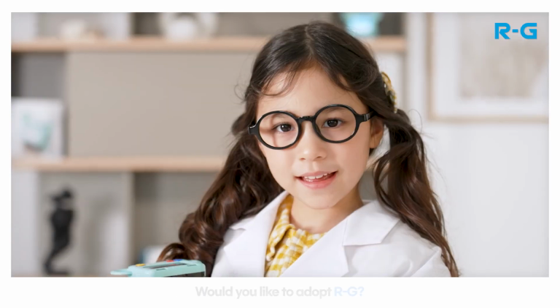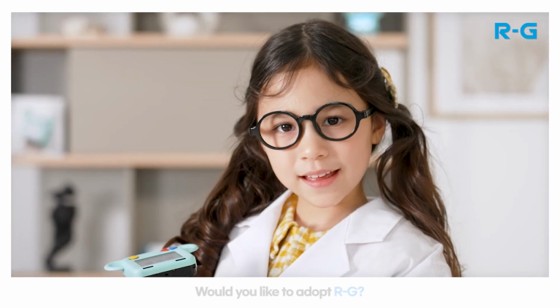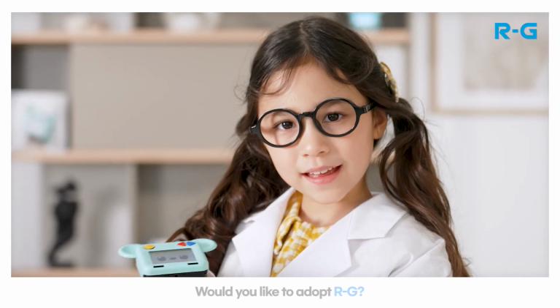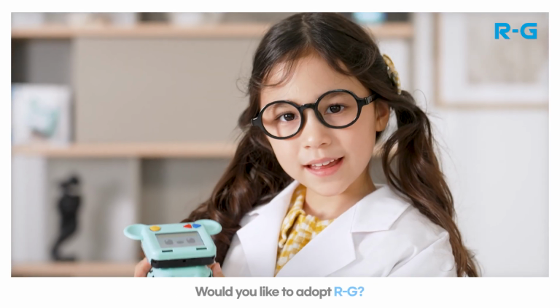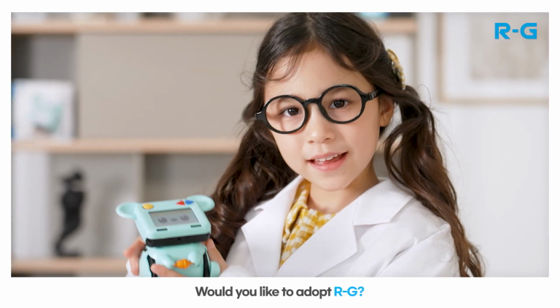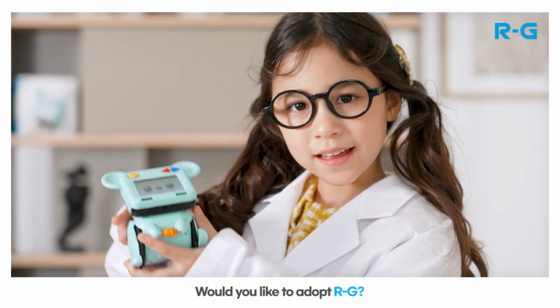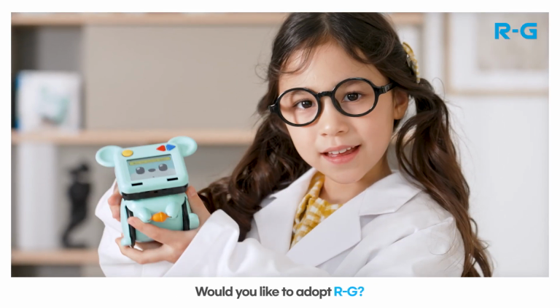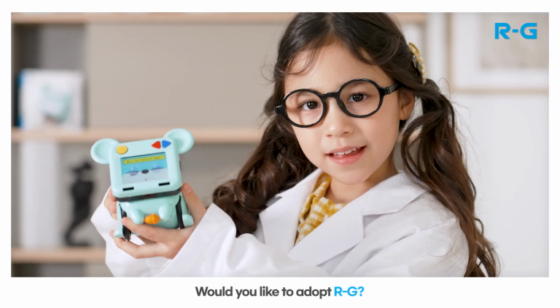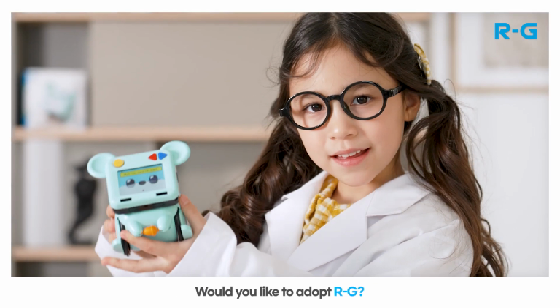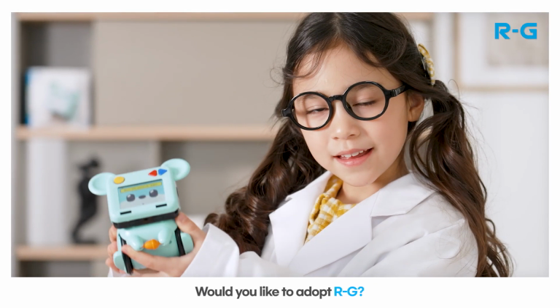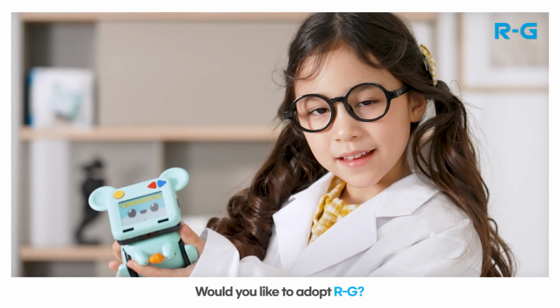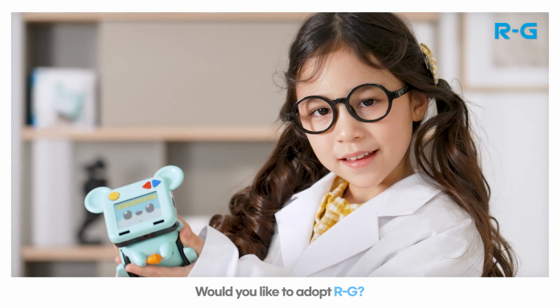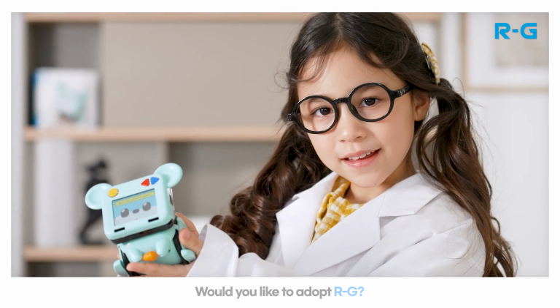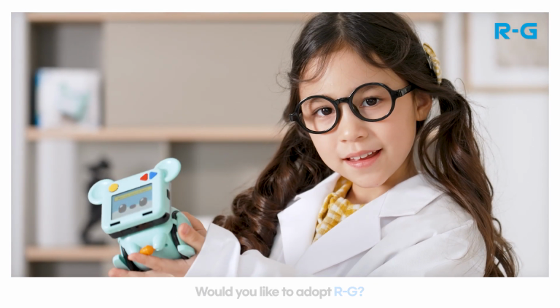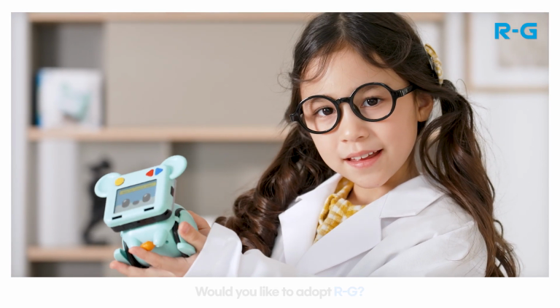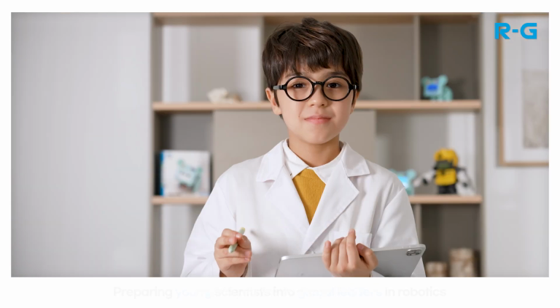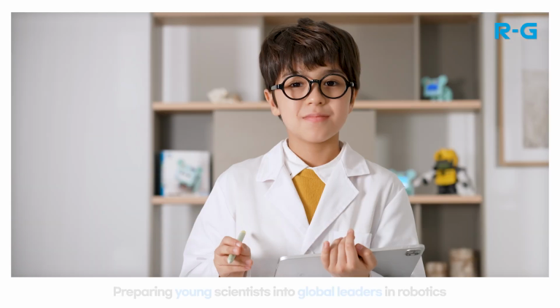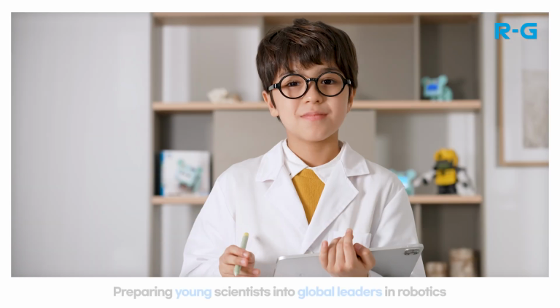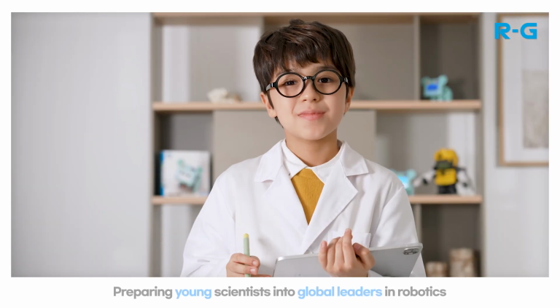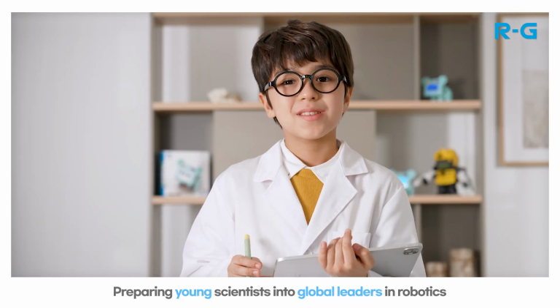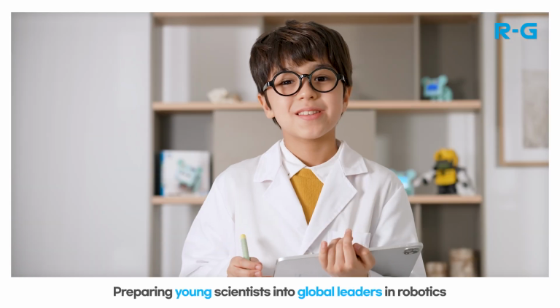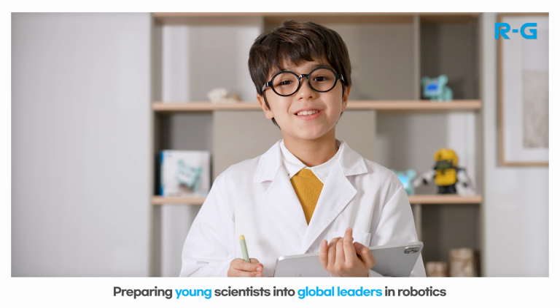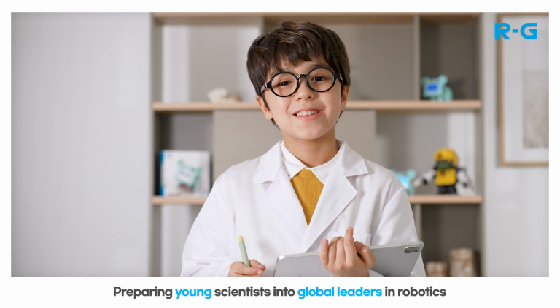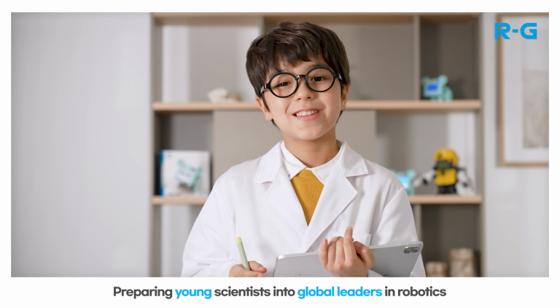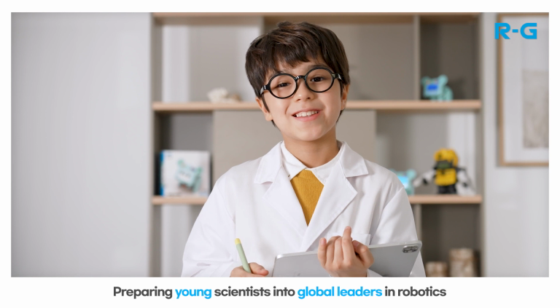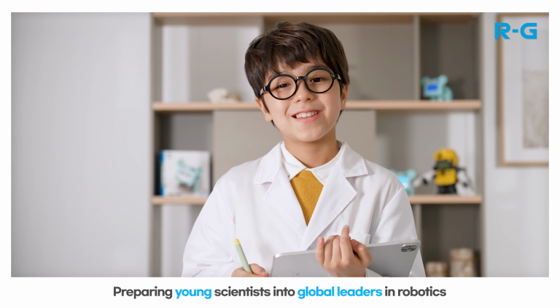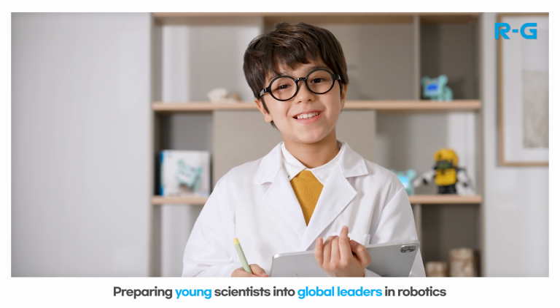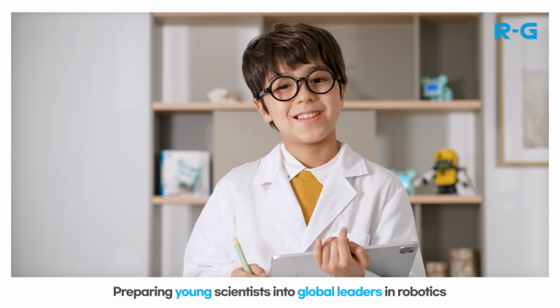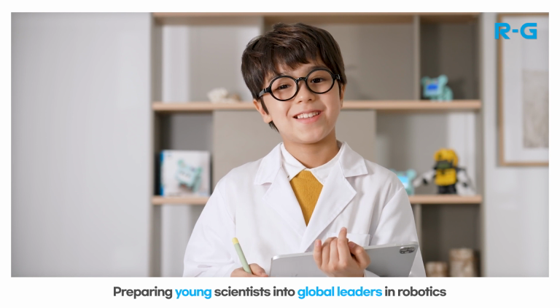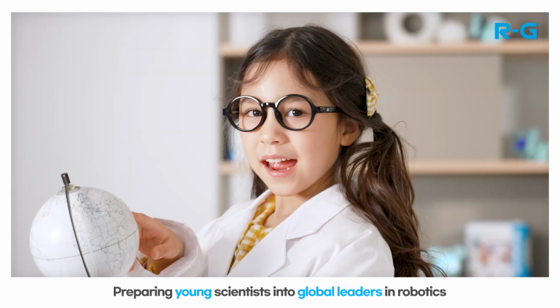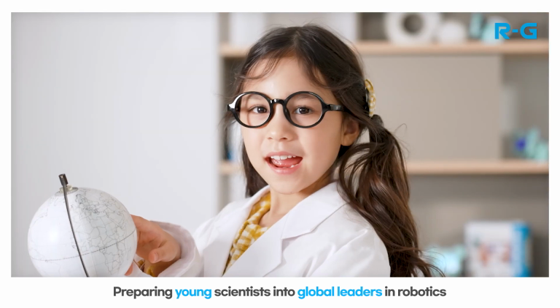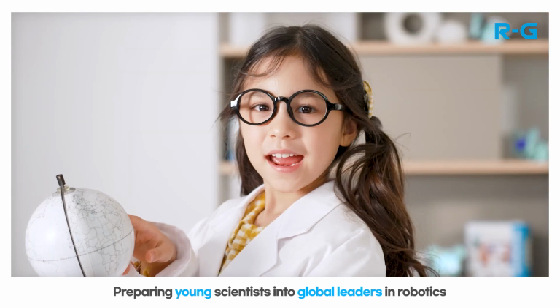Would you like to adopt RG? Preparing Young Scientists into Global Leaders in Robotics.